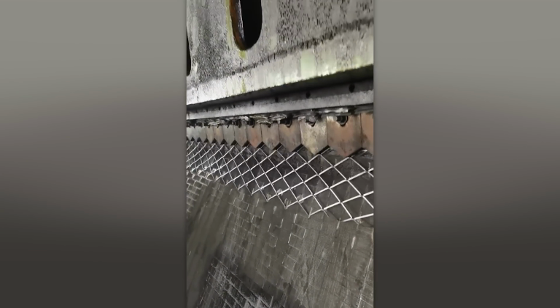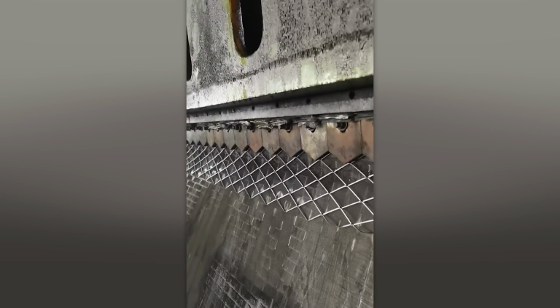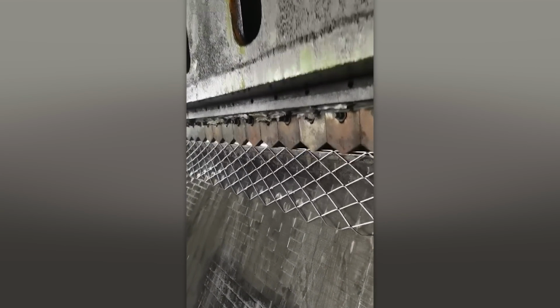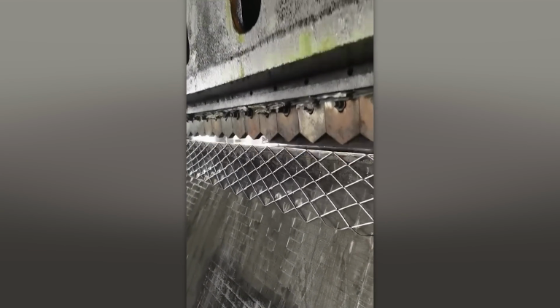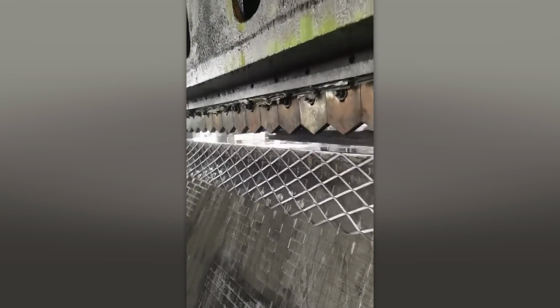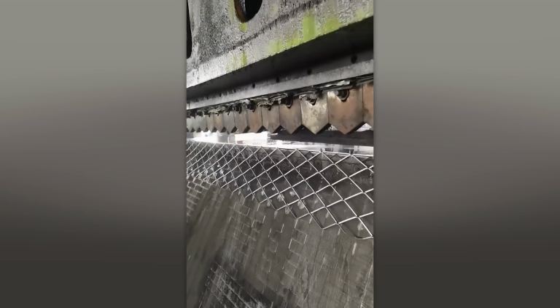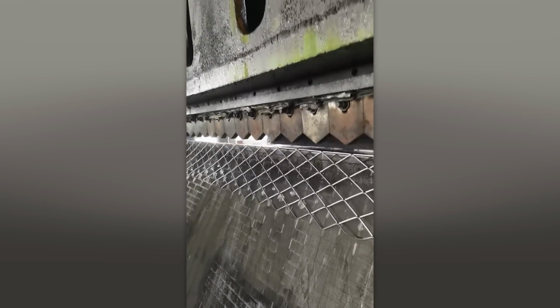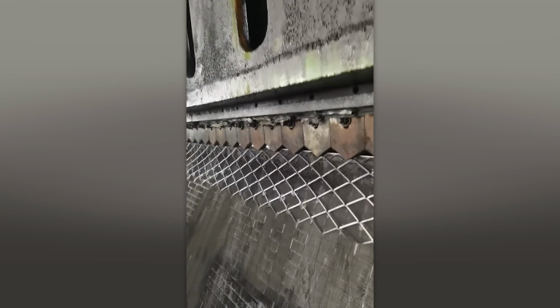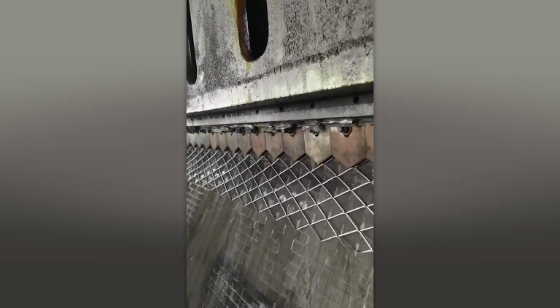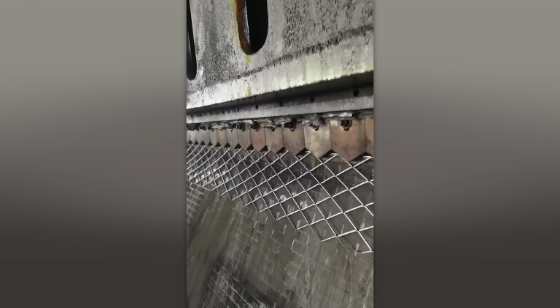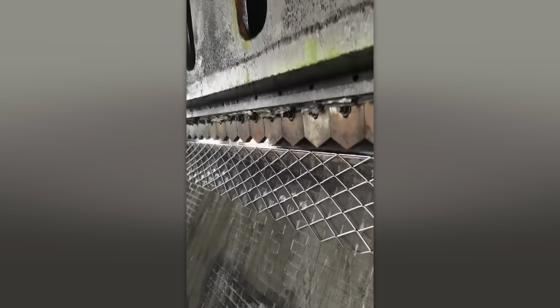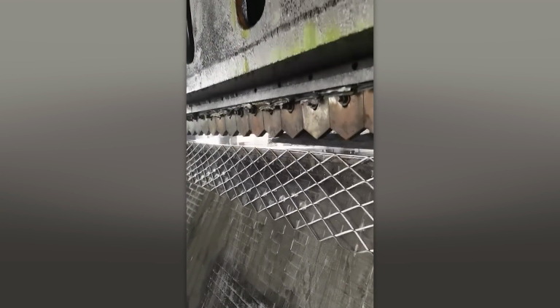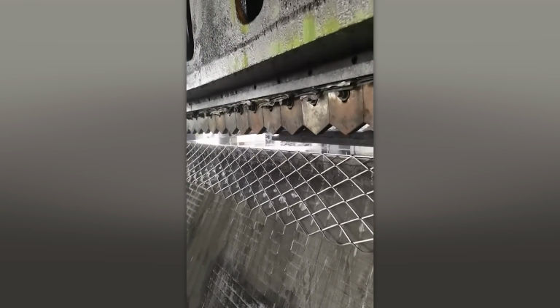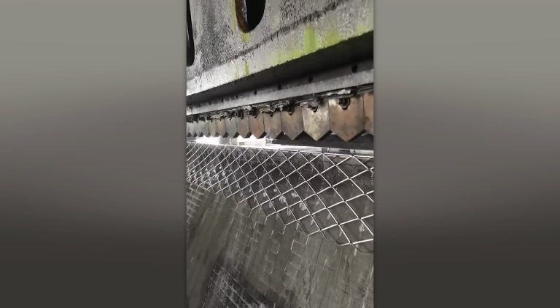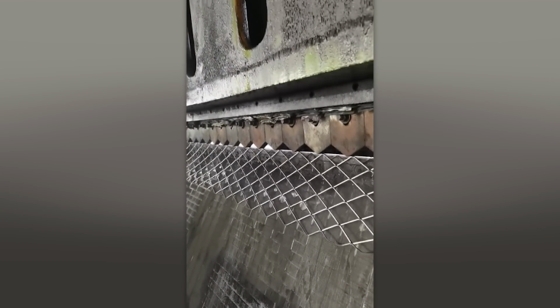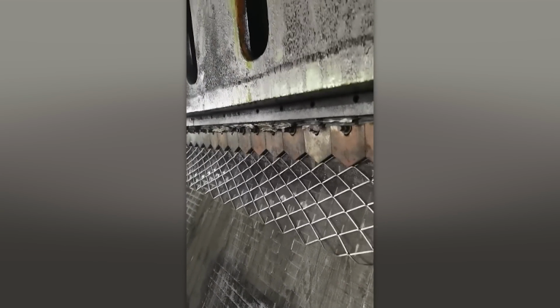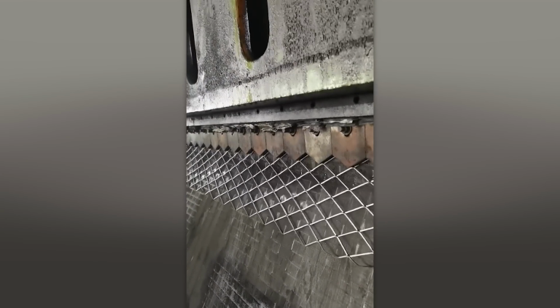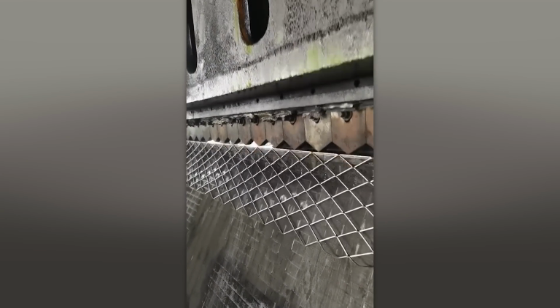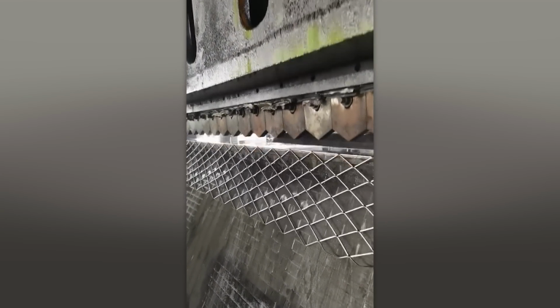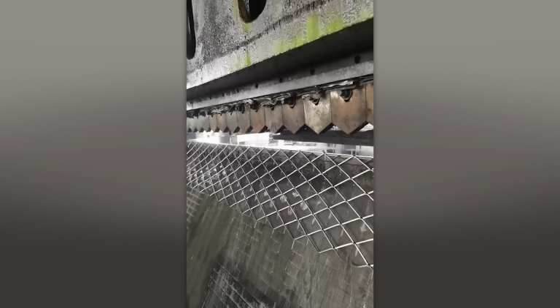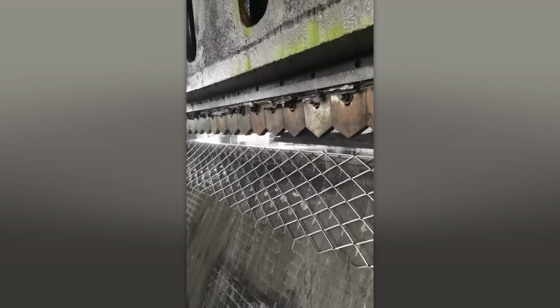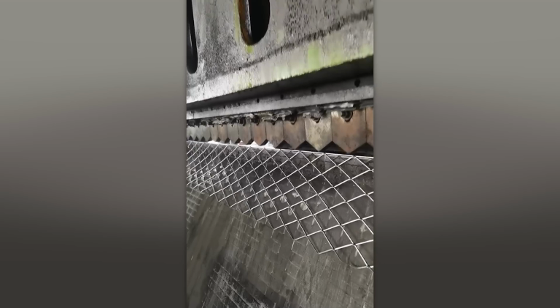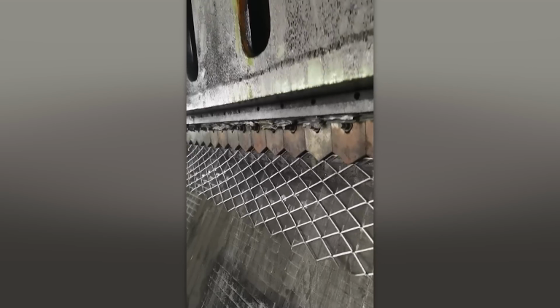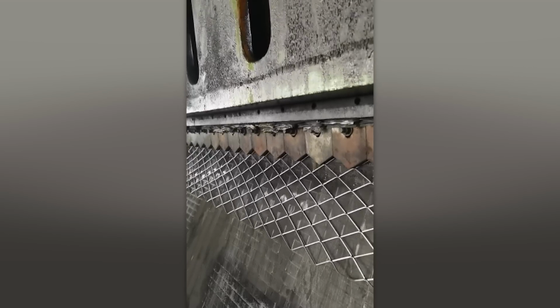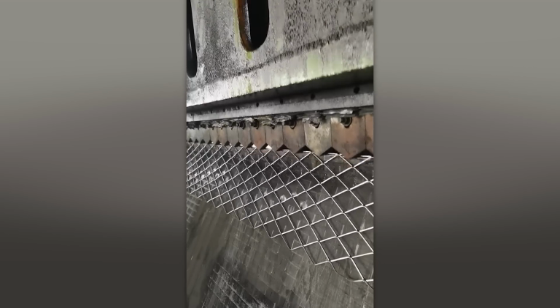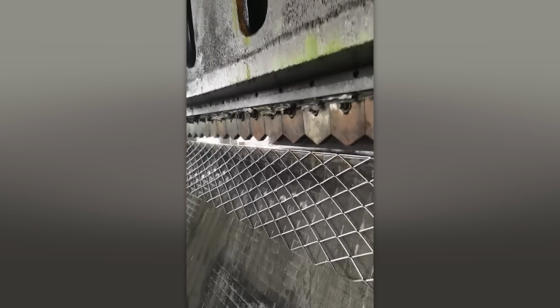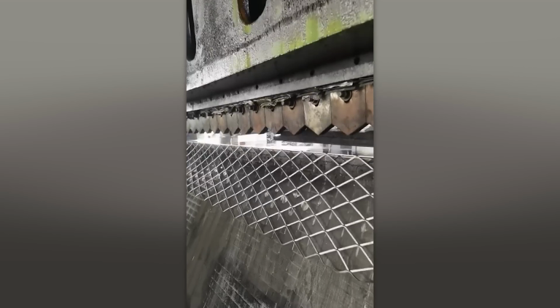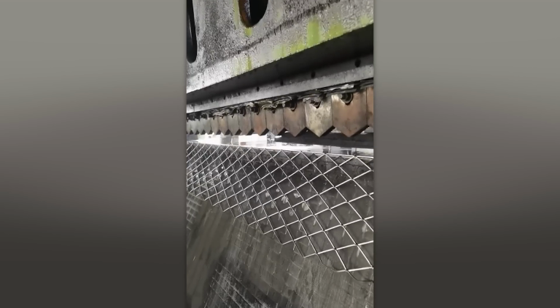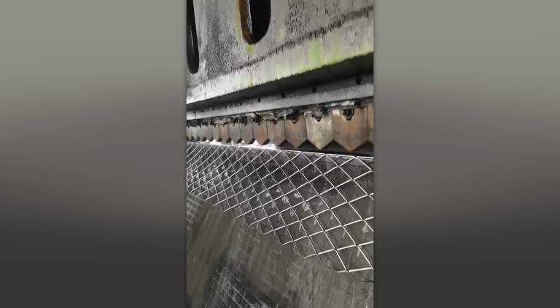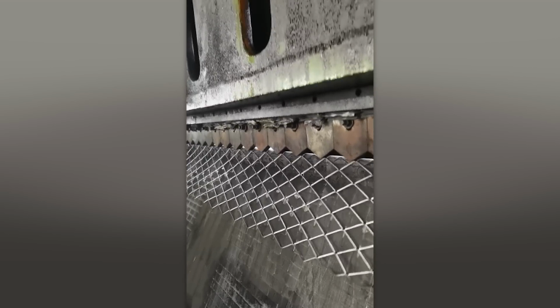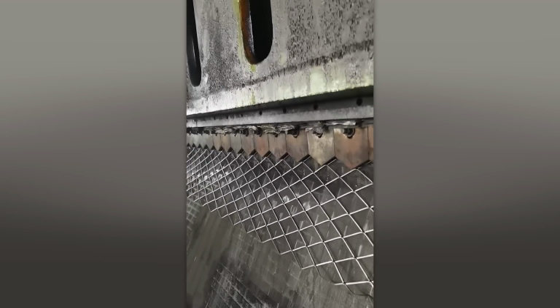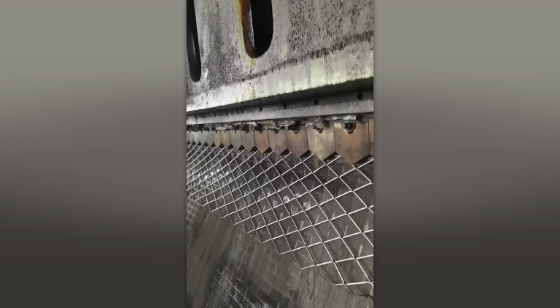This machine has a natural turn, and it is a real-time thing. Careful! This video might hypnotize you!